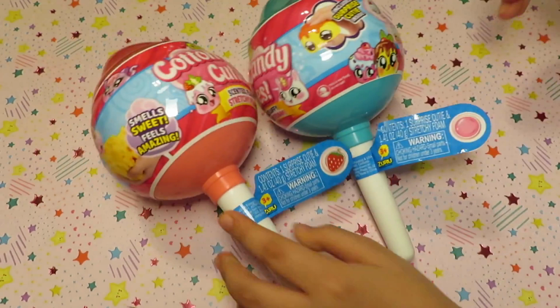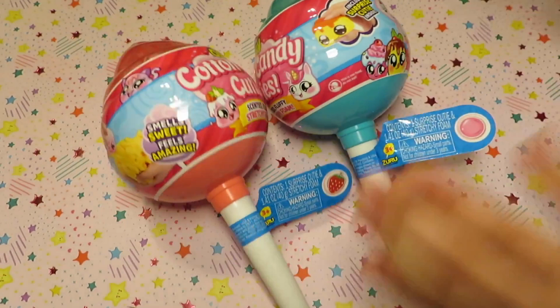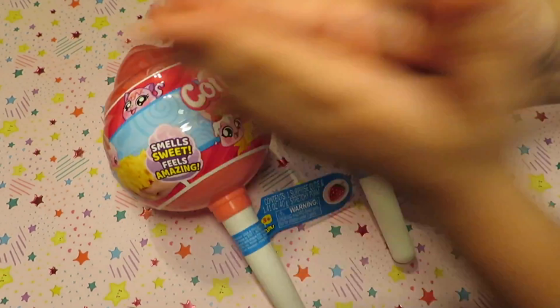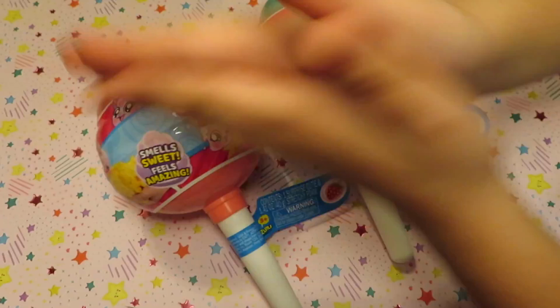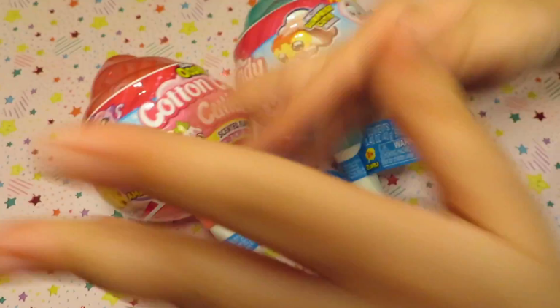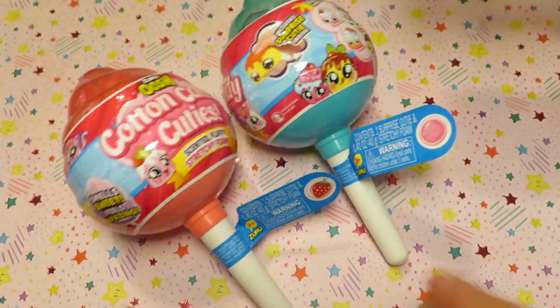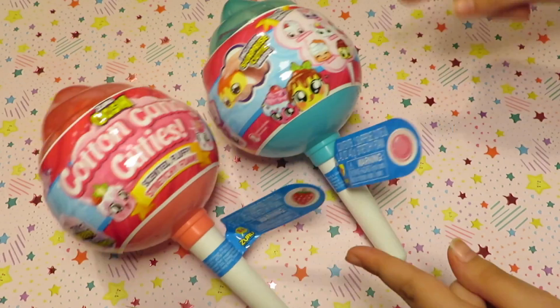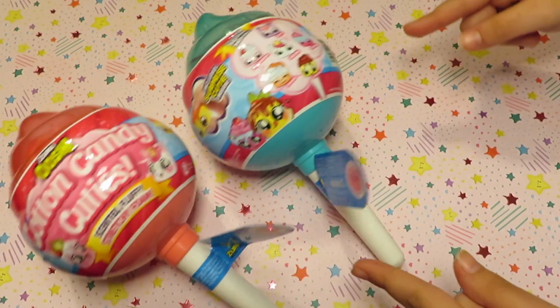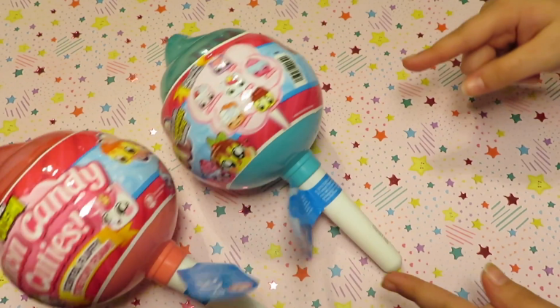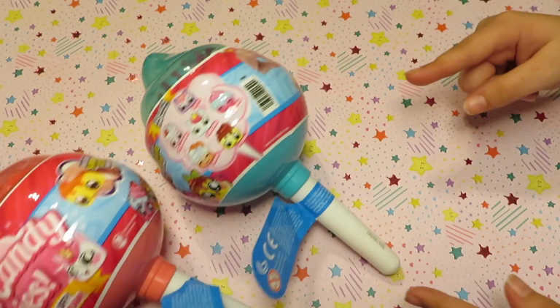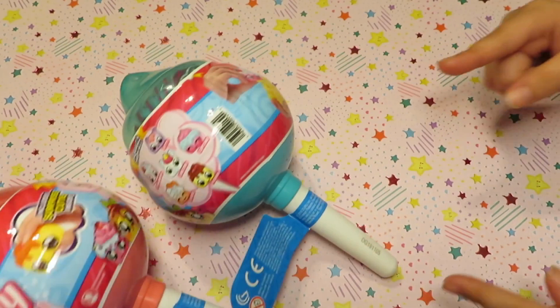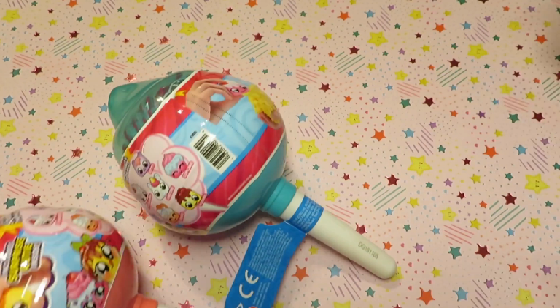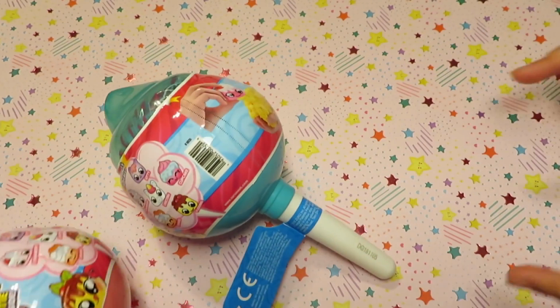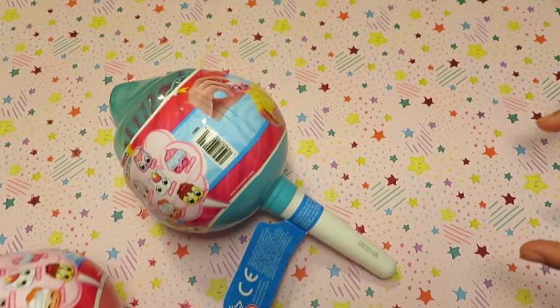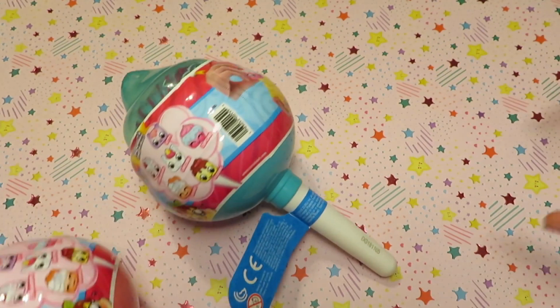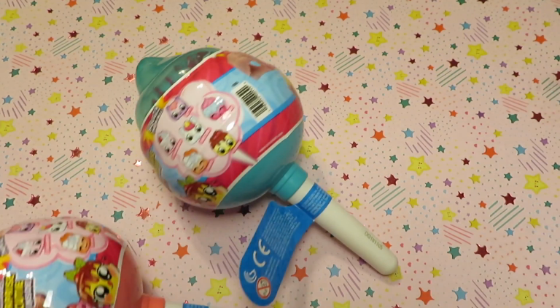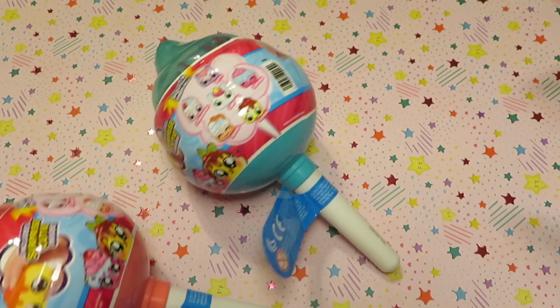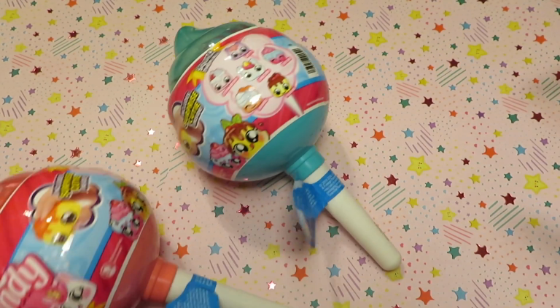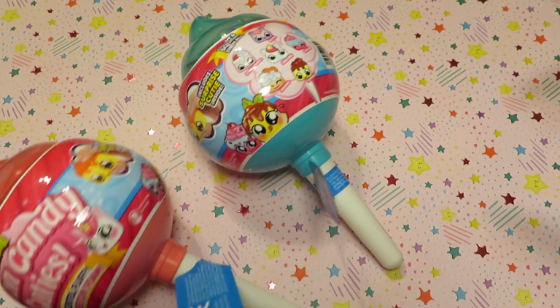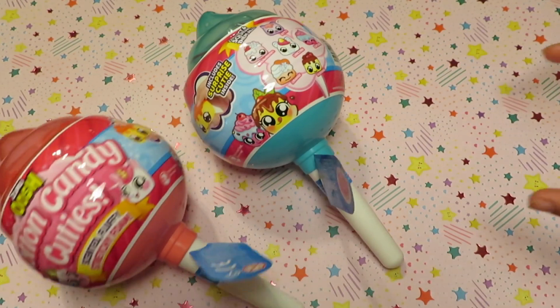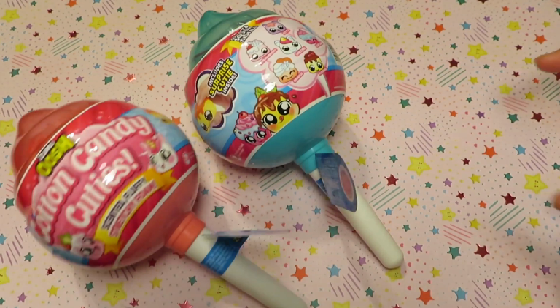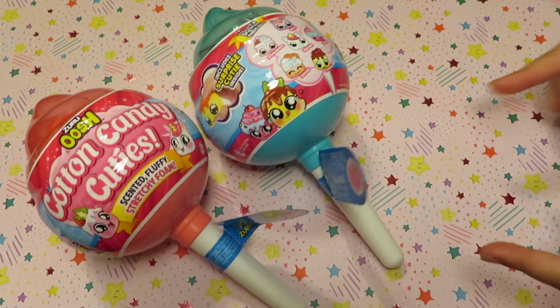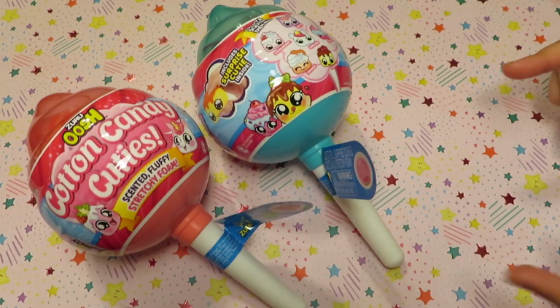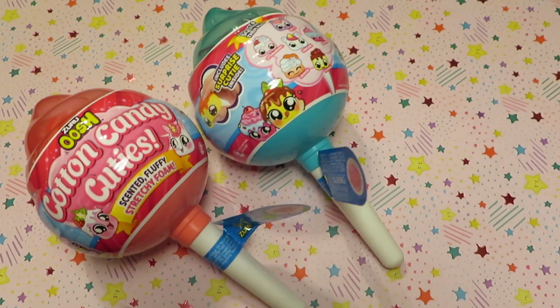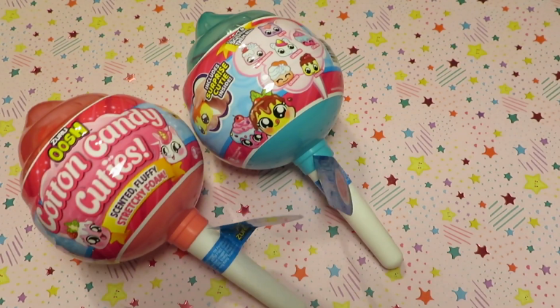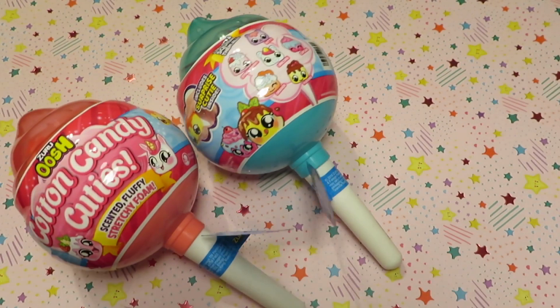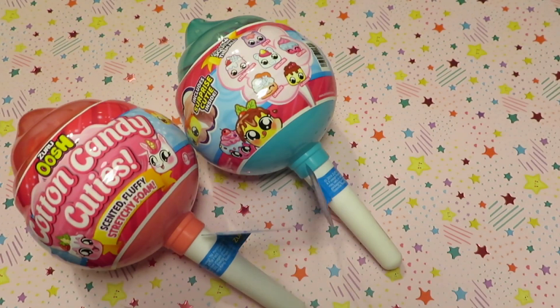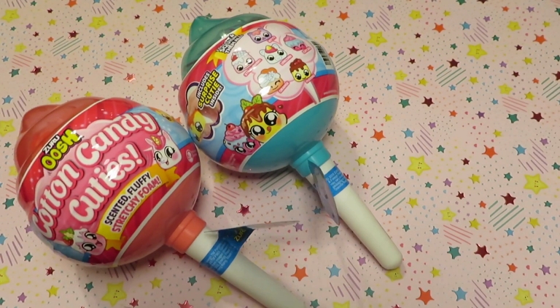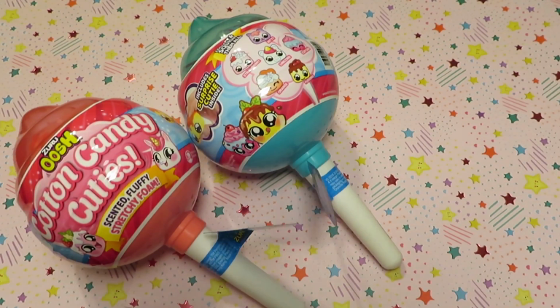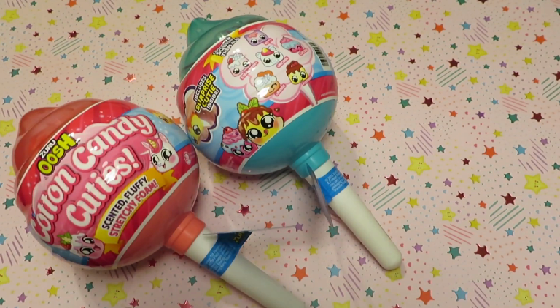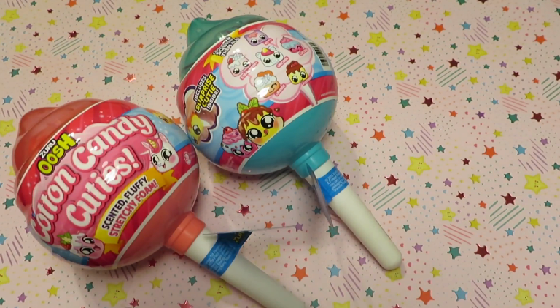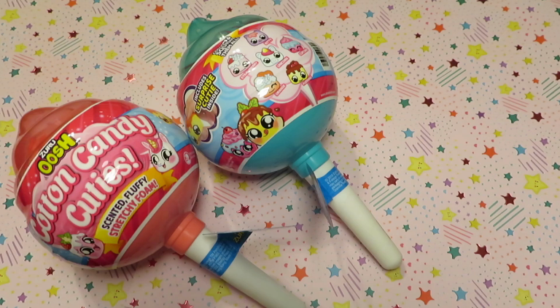Remember to wash your hands before you play with your slime. You don't want to play with germs. And now let's get this started.